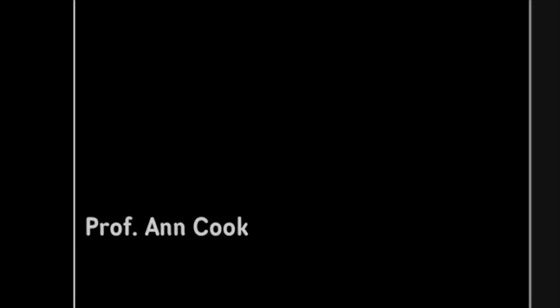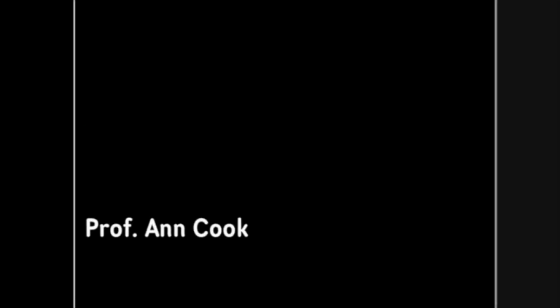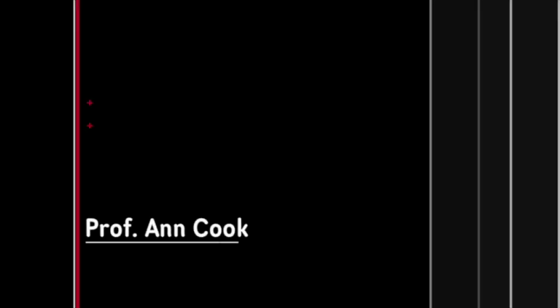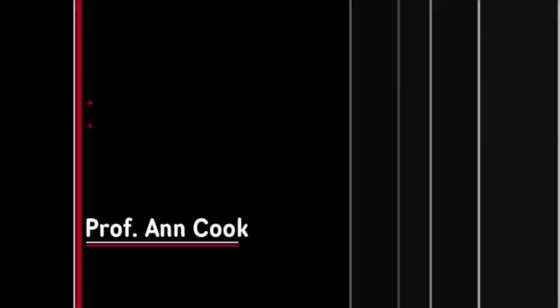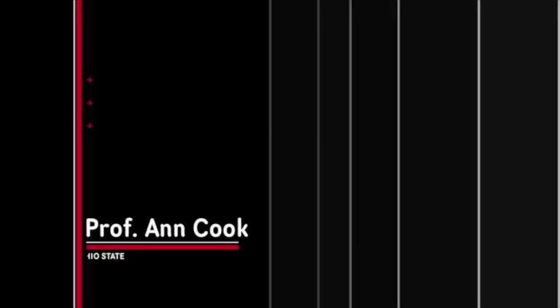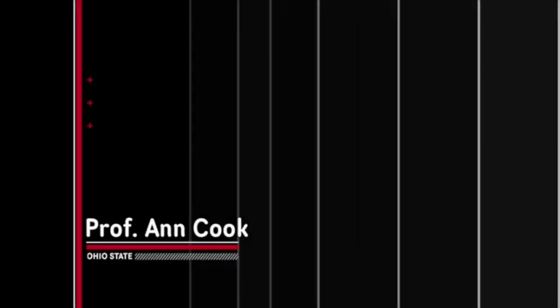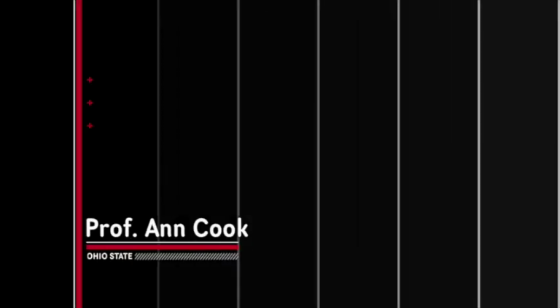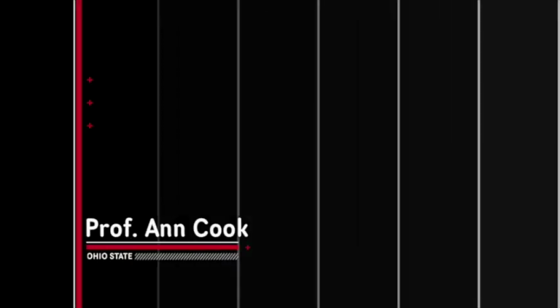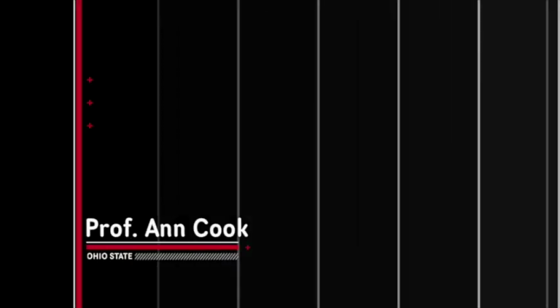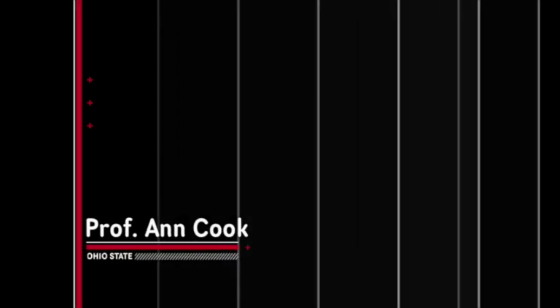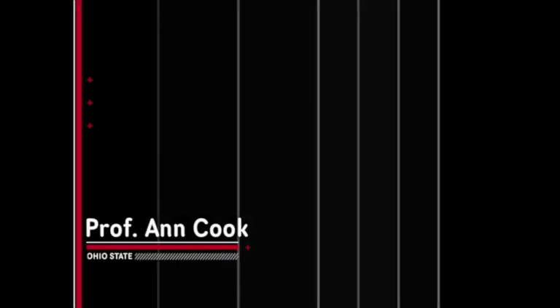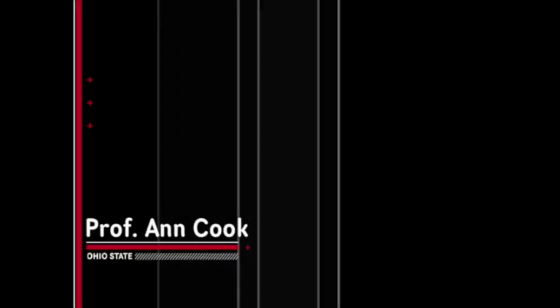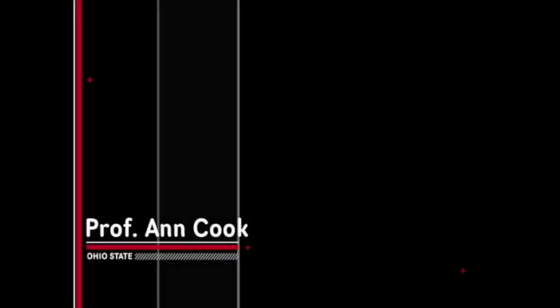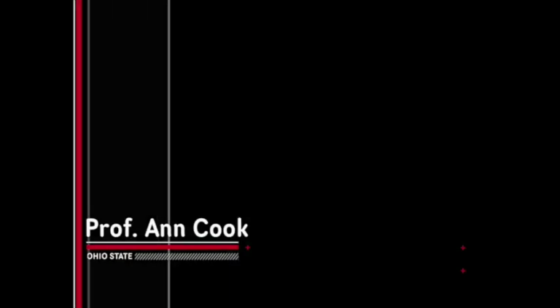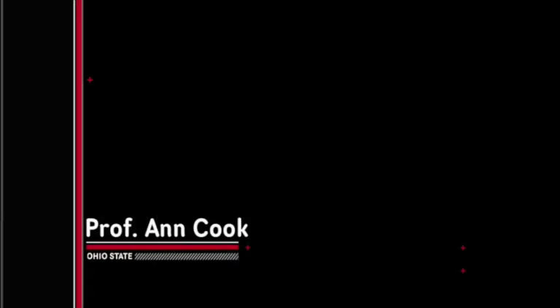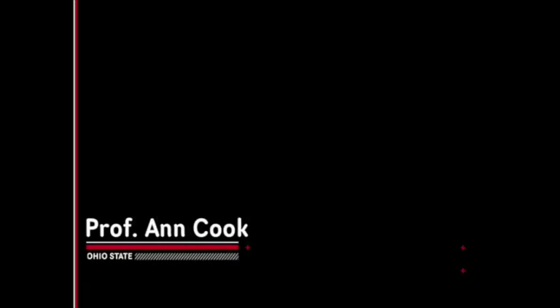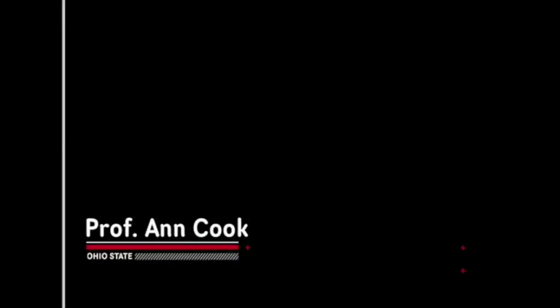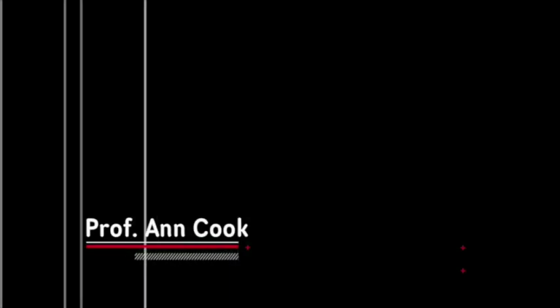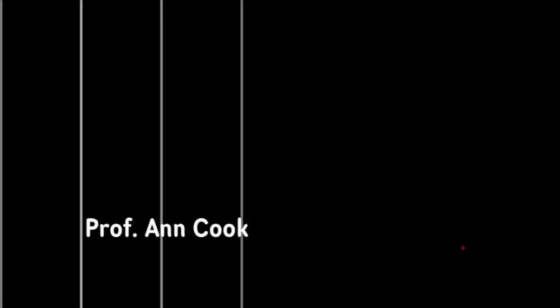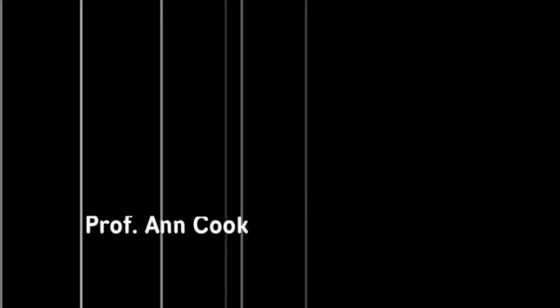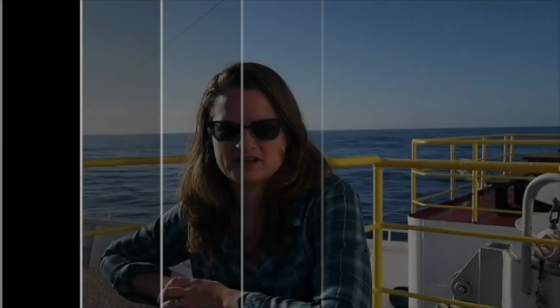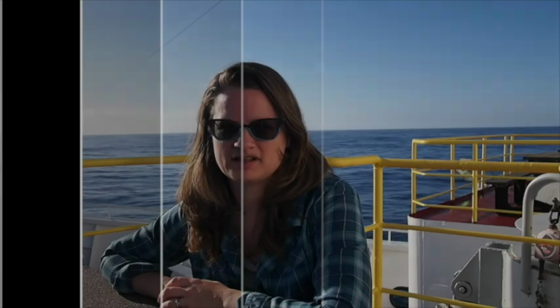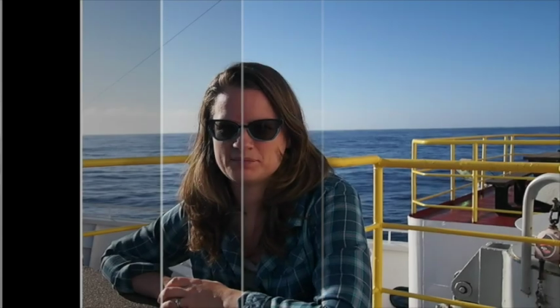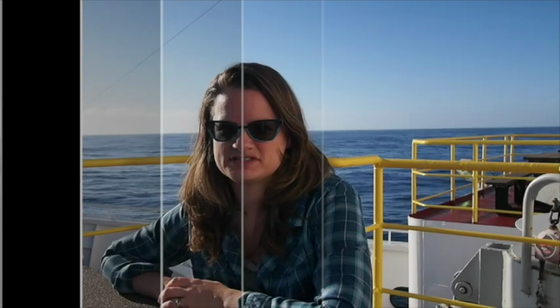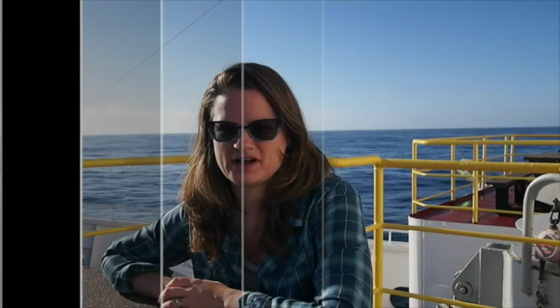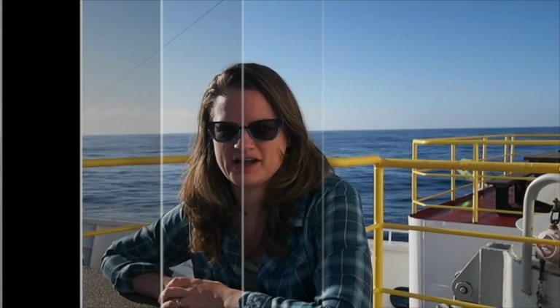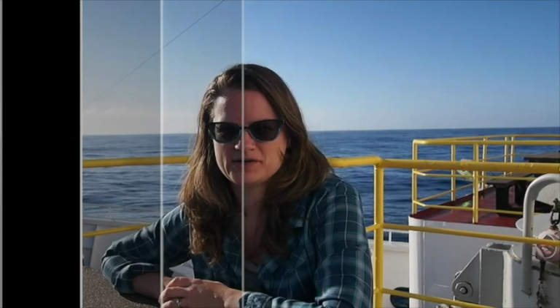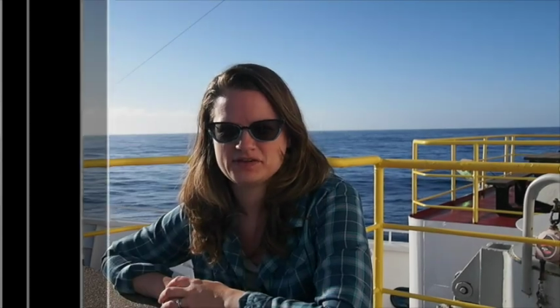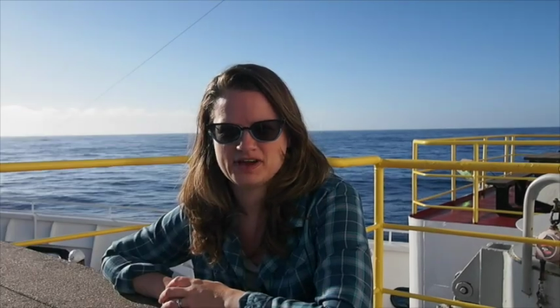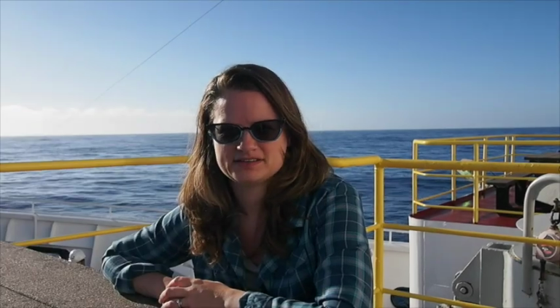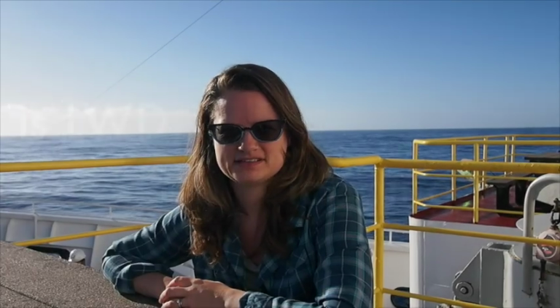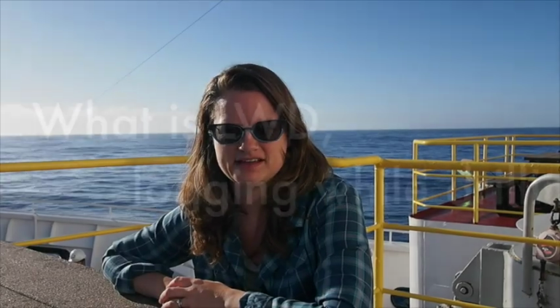My name is Anne Buck. I'm a professor at Ohio State University in Columbus, Ohio in the United States.